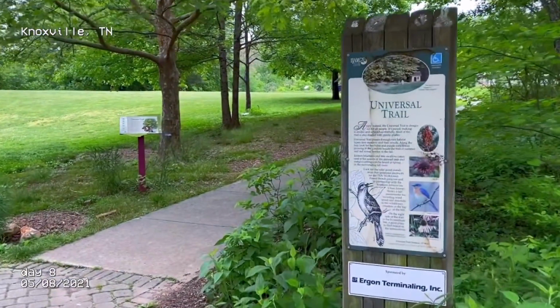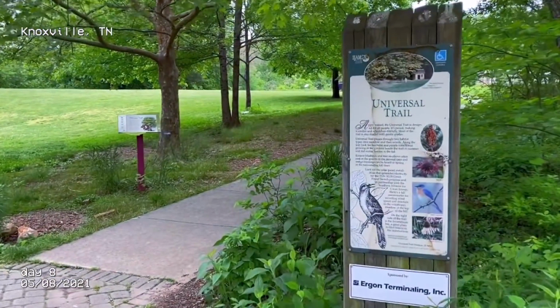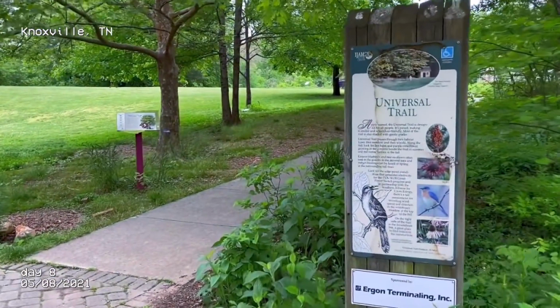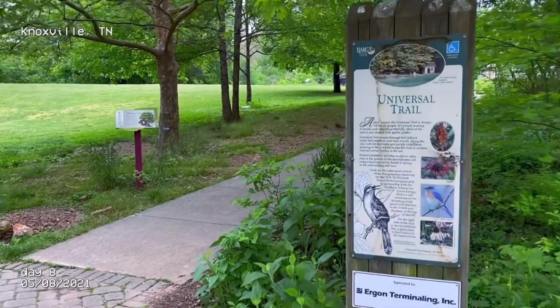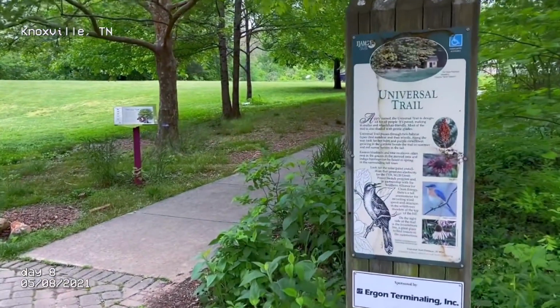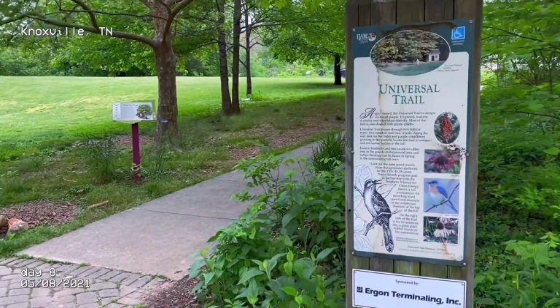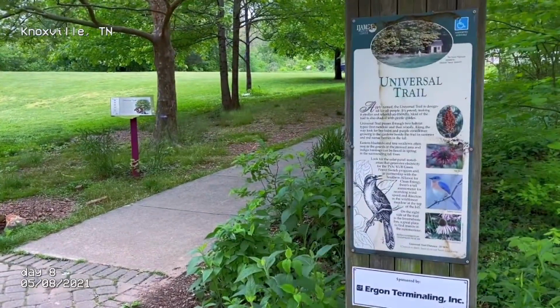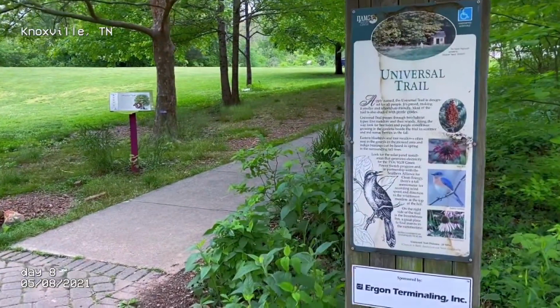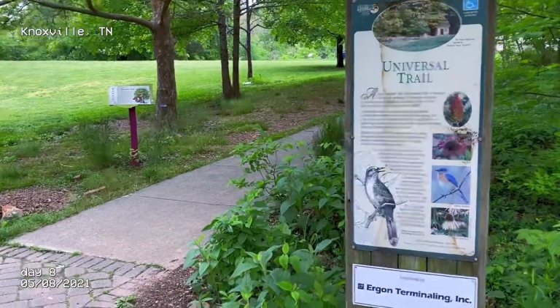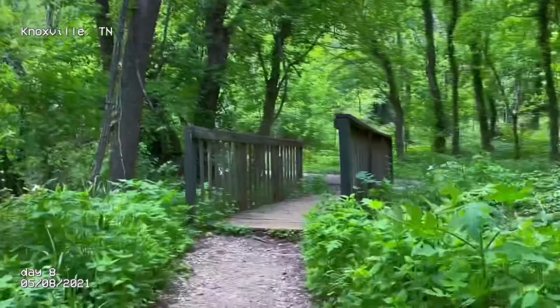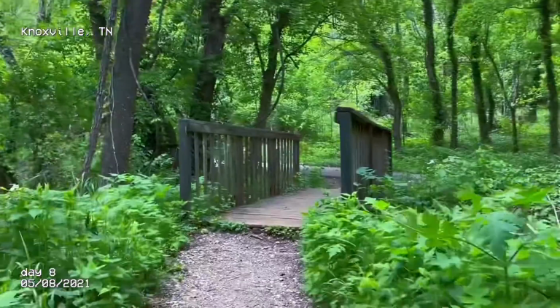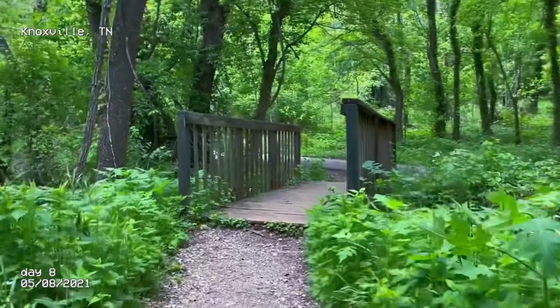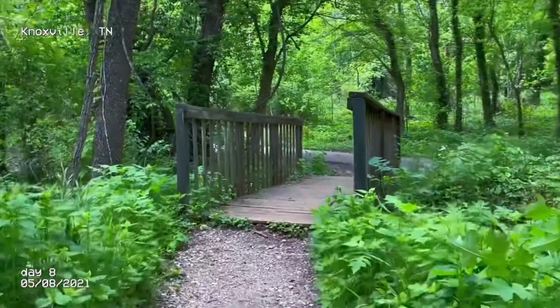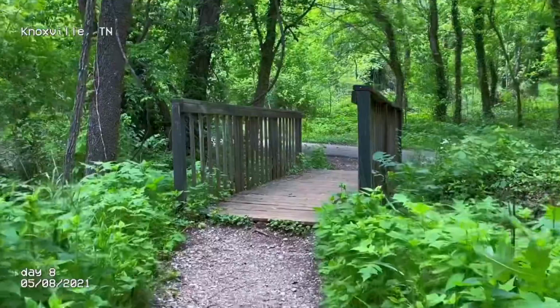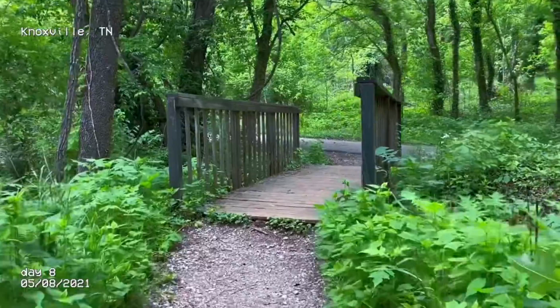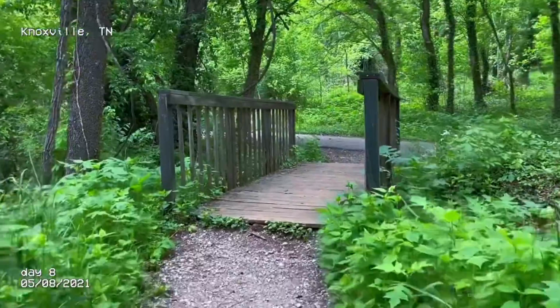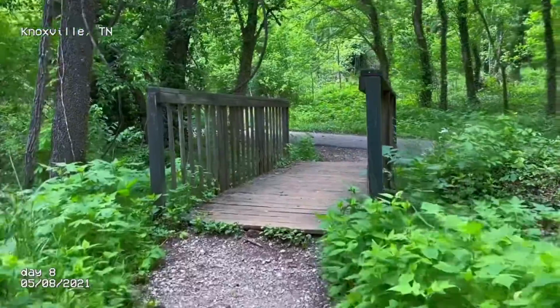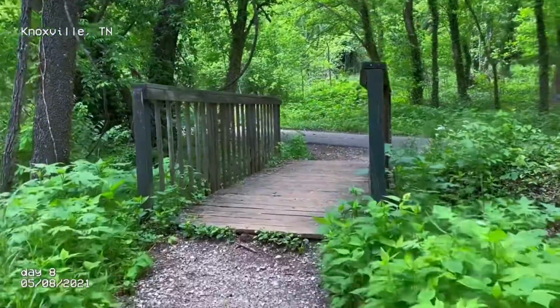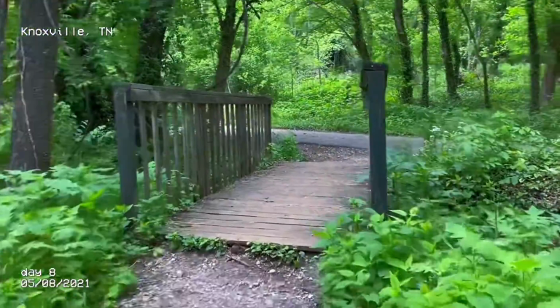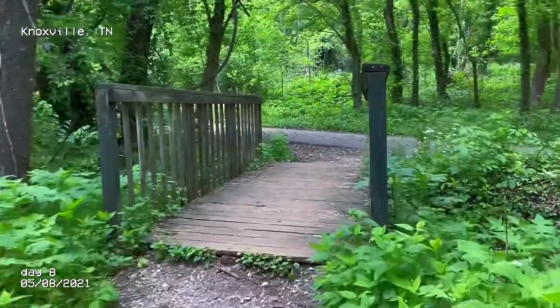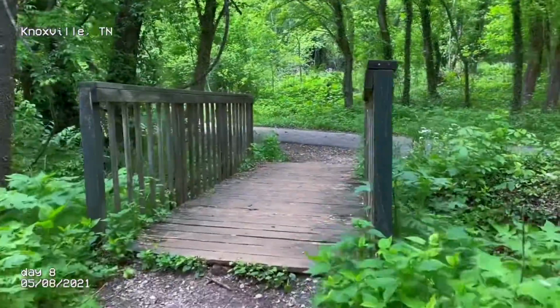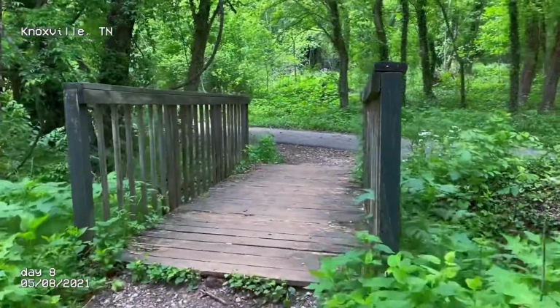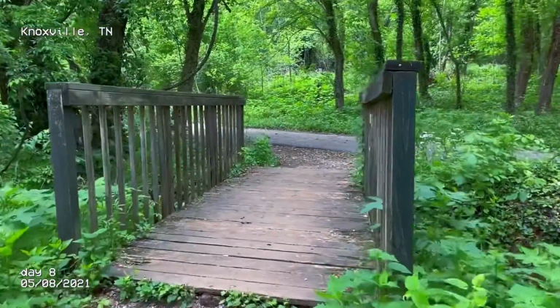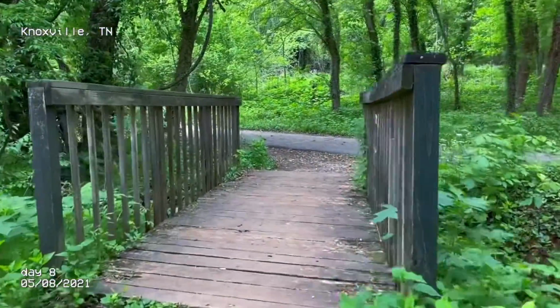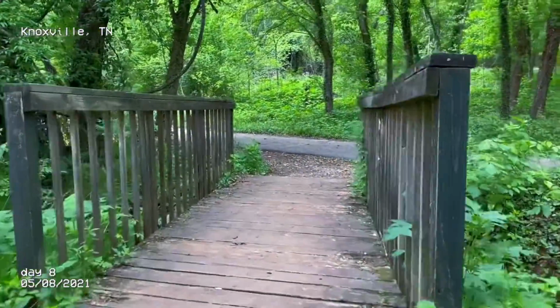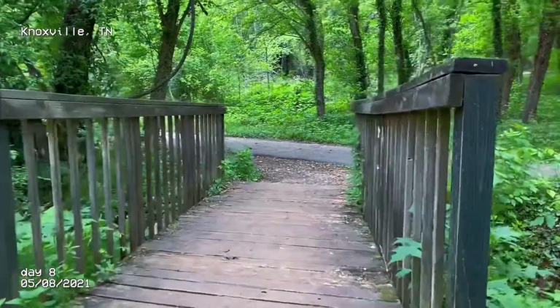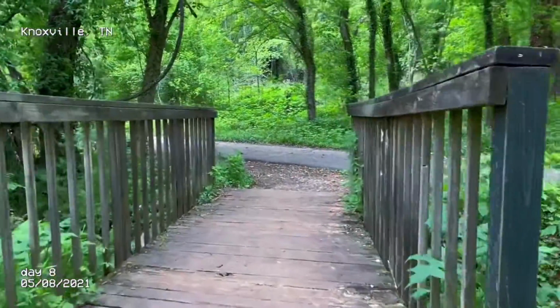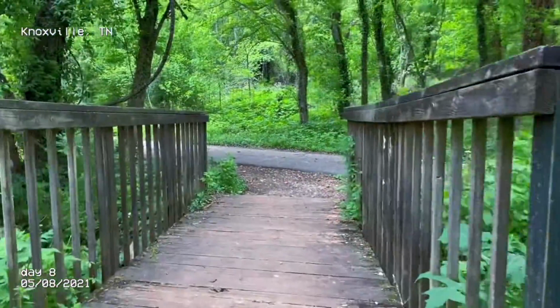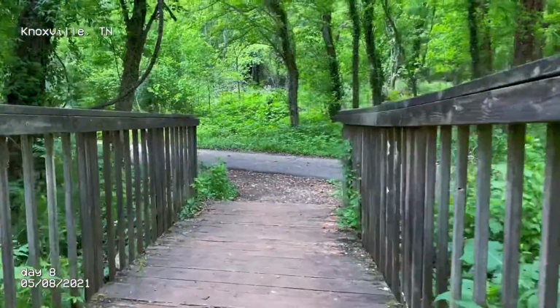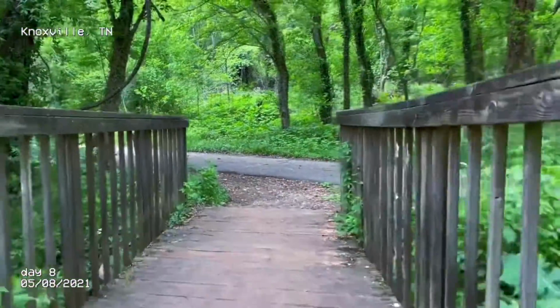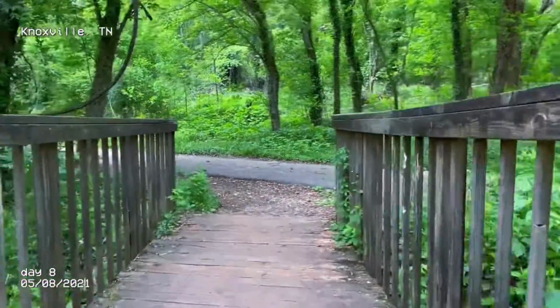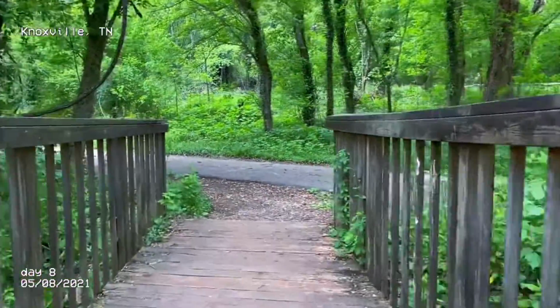Yeah, there were a couple of trails too. So you started at the visitor center, but there's different trails, which were really nice.